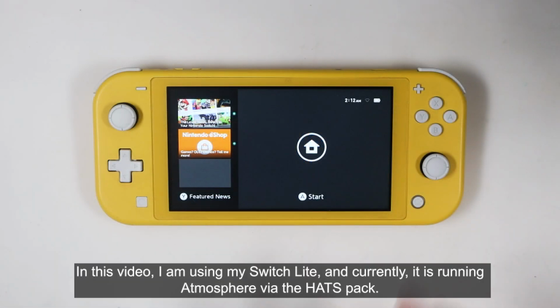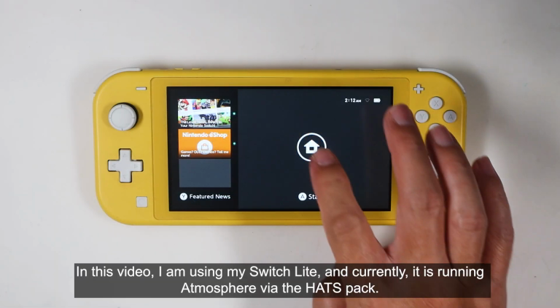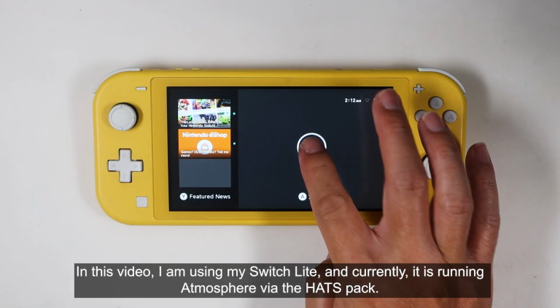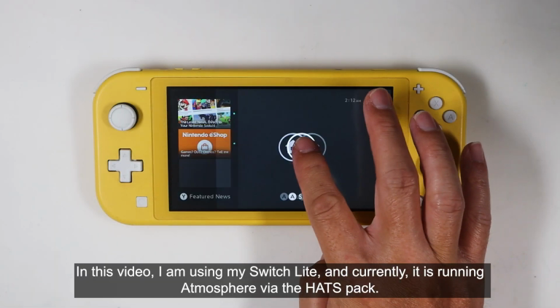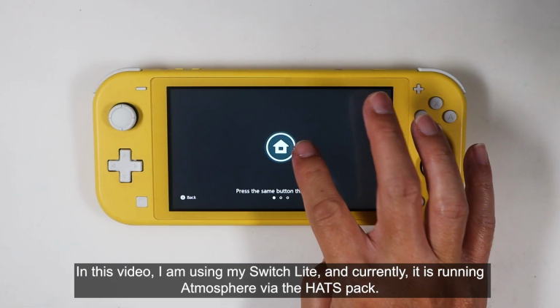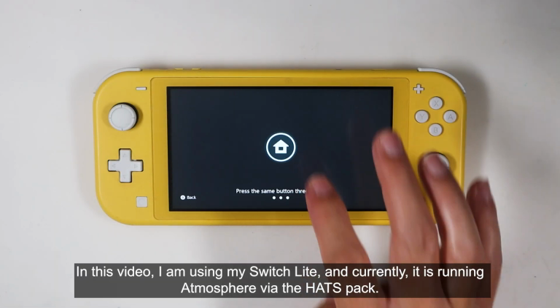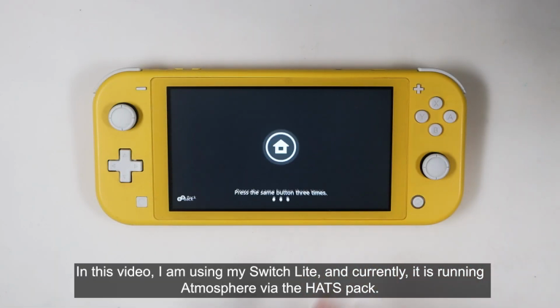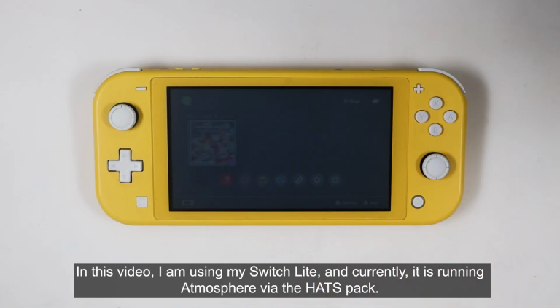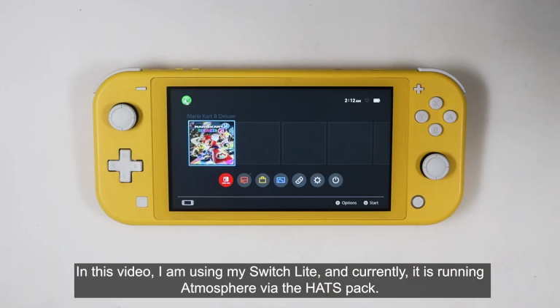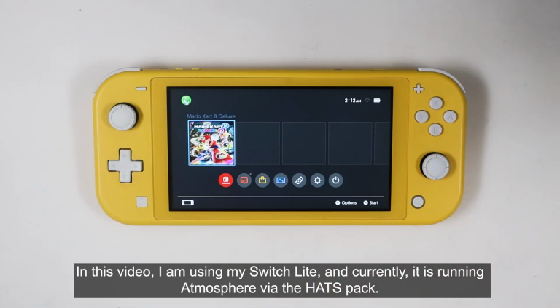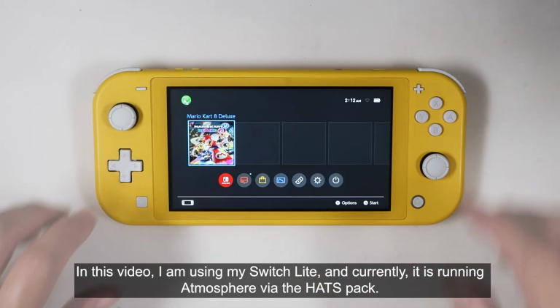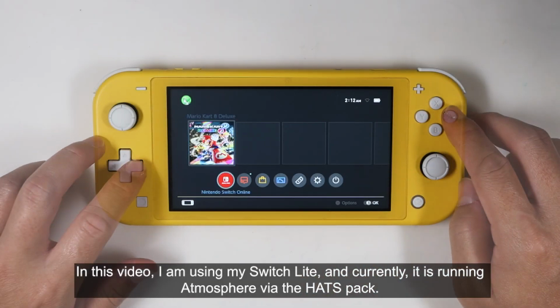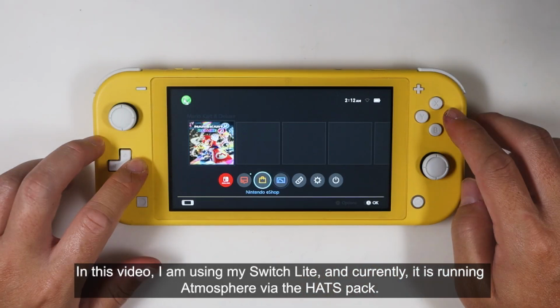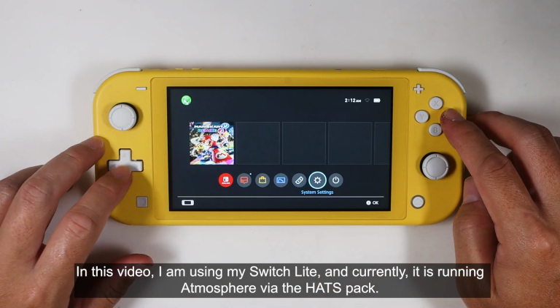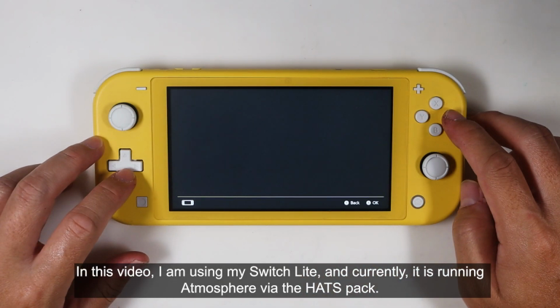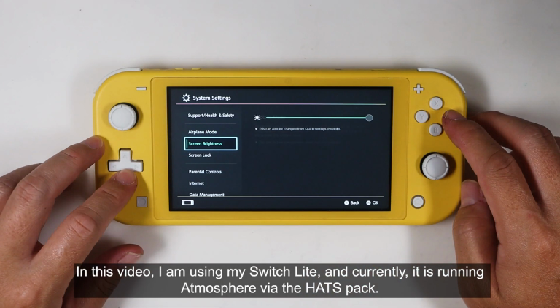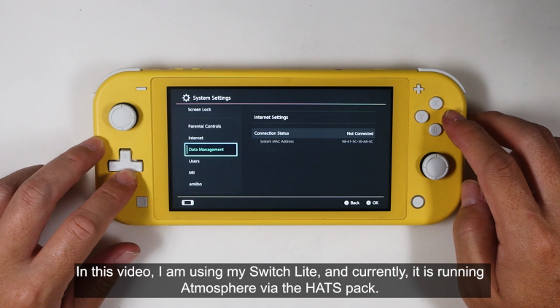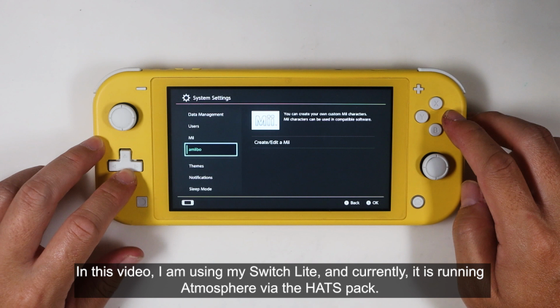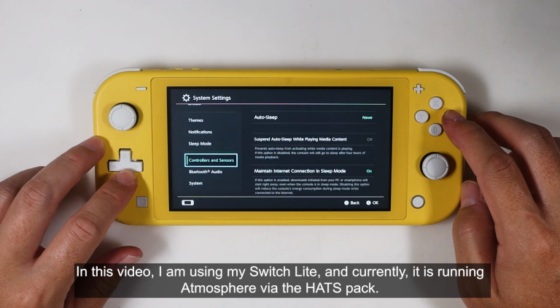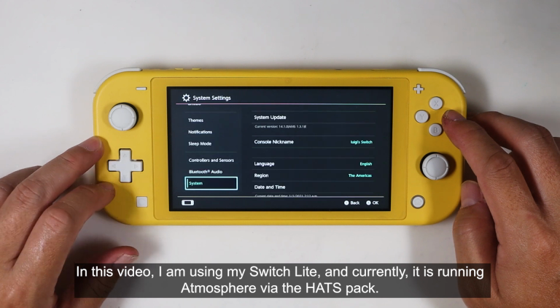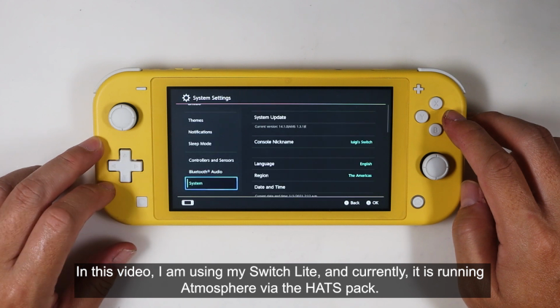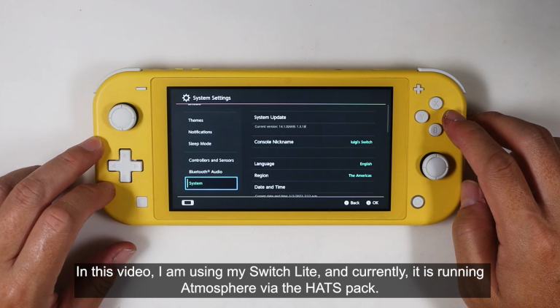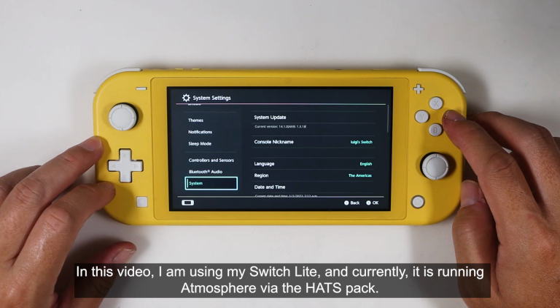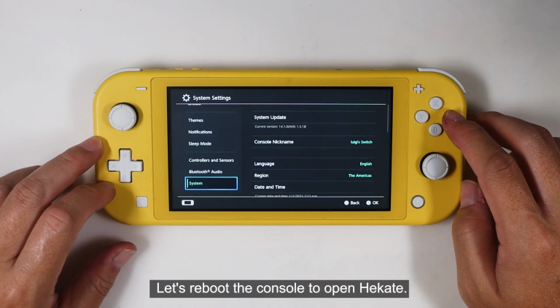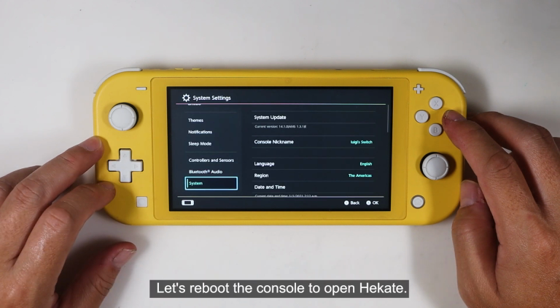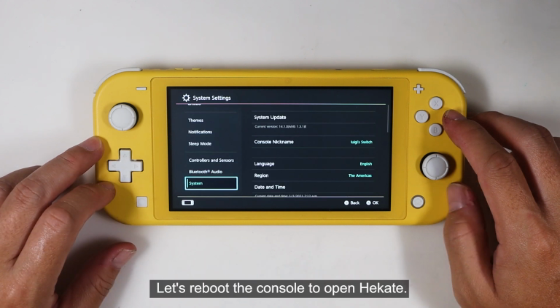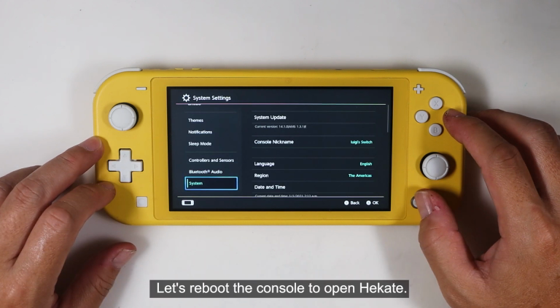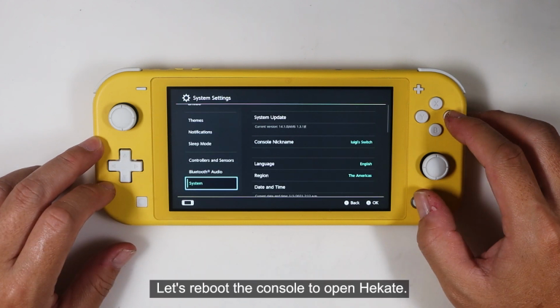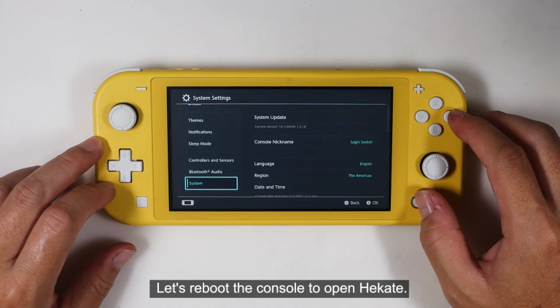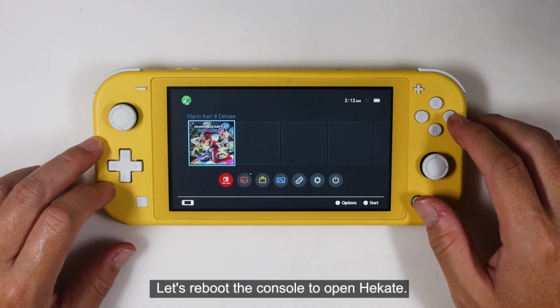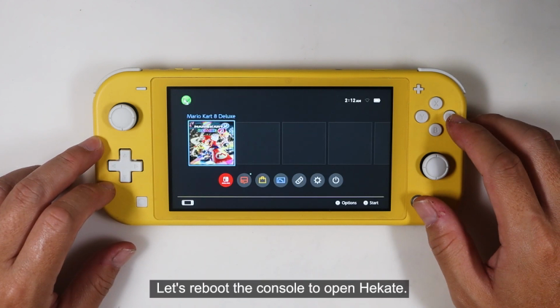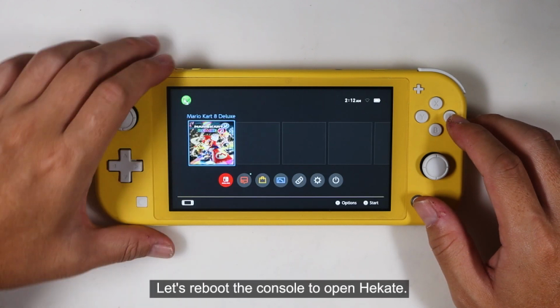In this video, I'm using my Switch Lite, and currently it is running Atmosphere via the hekate bootloader. Let's reboot the console to open hekate.